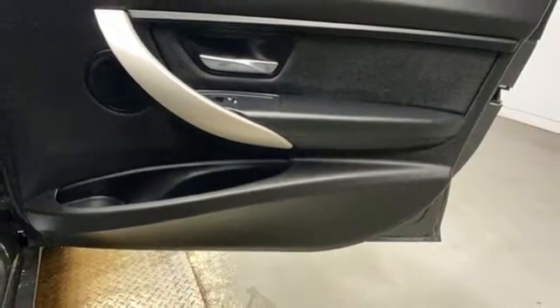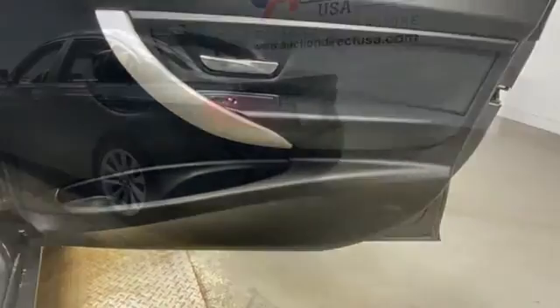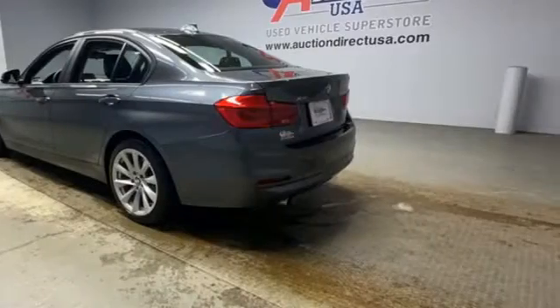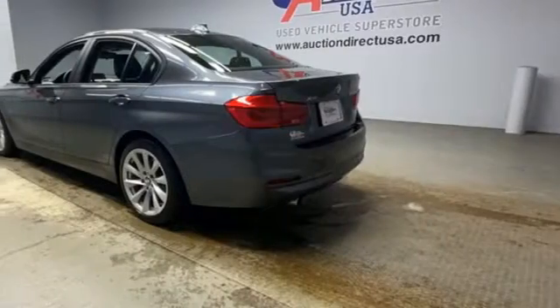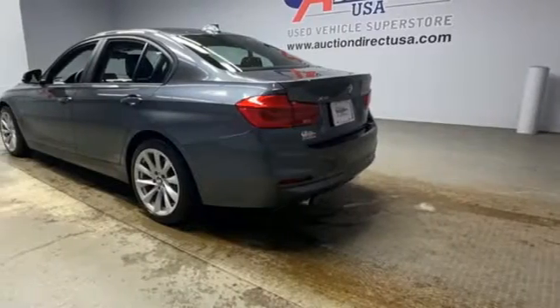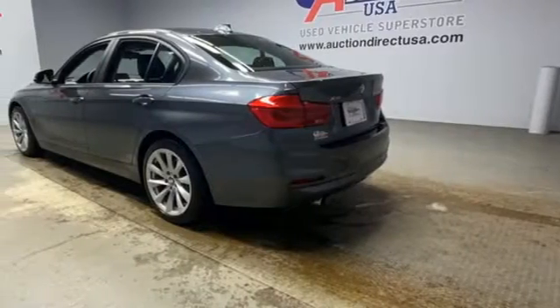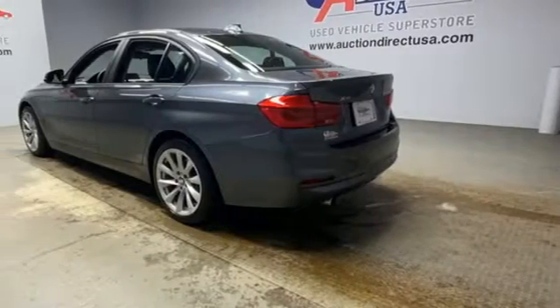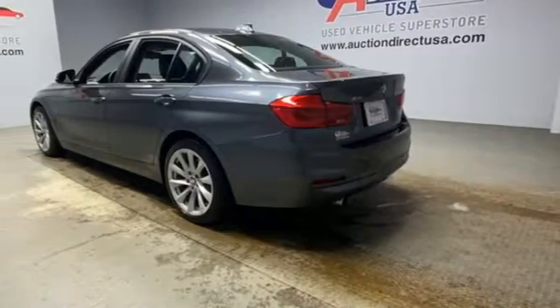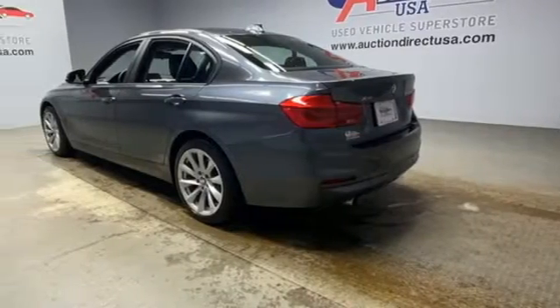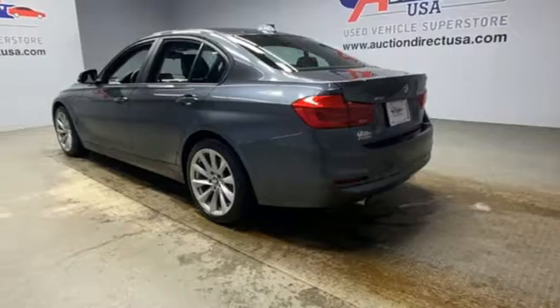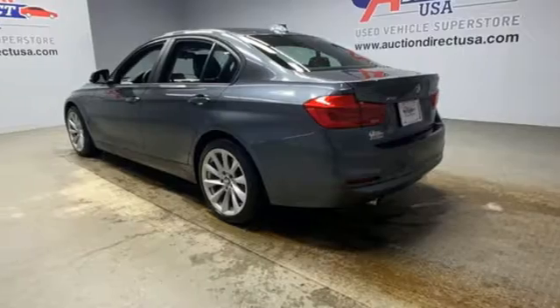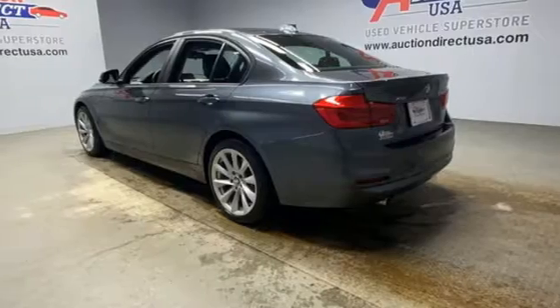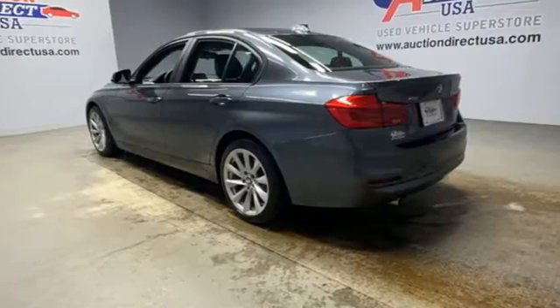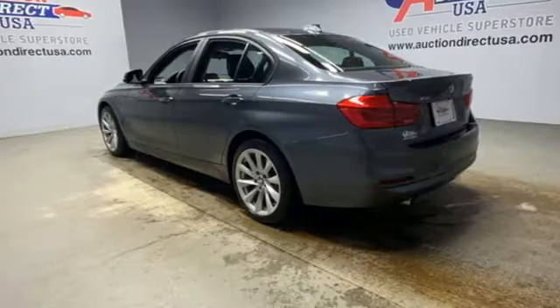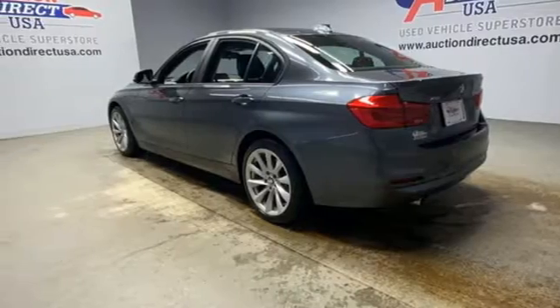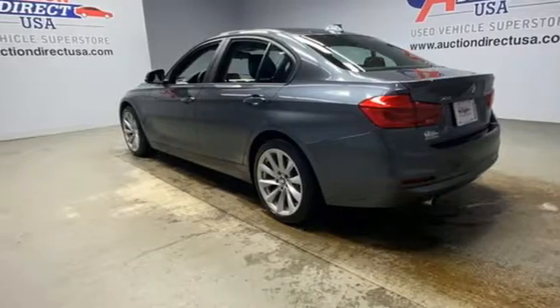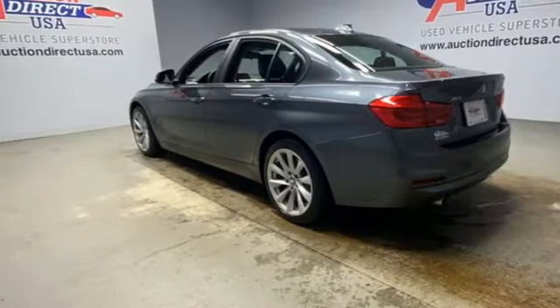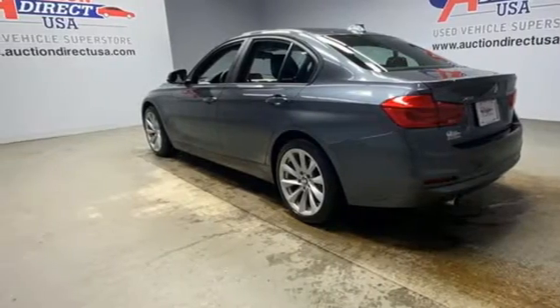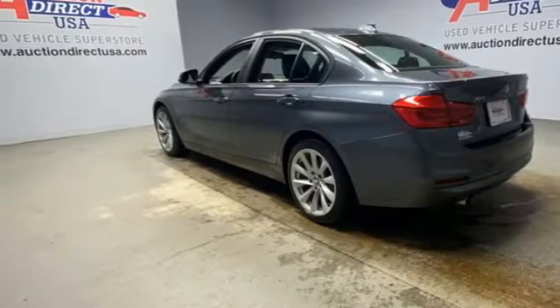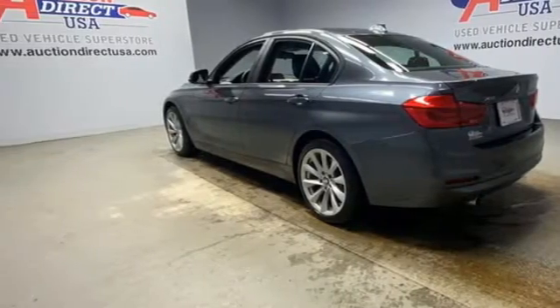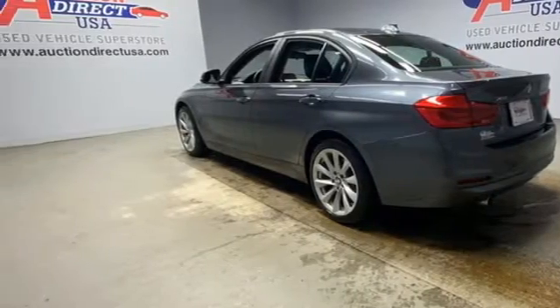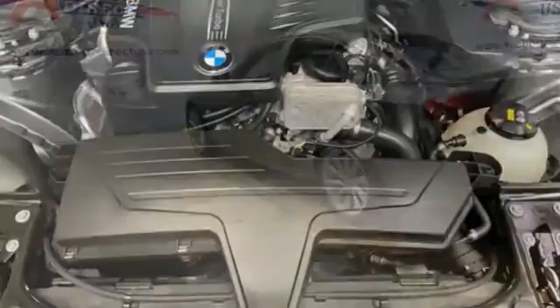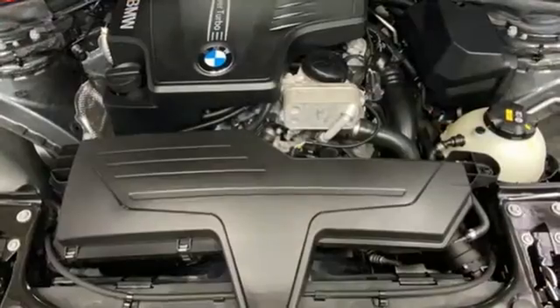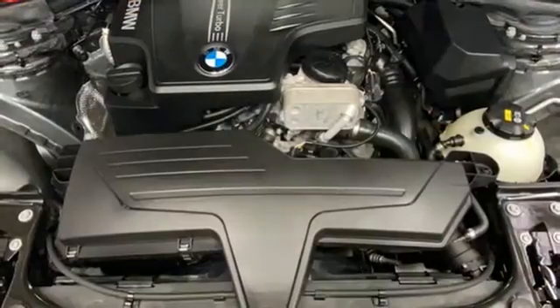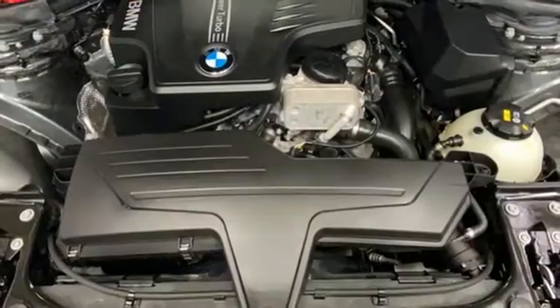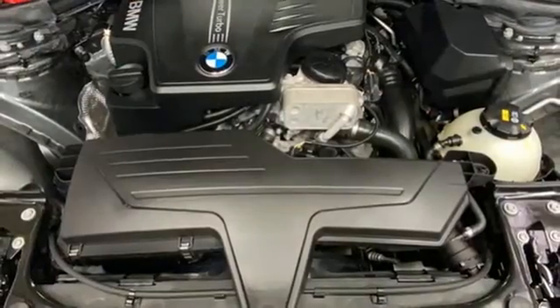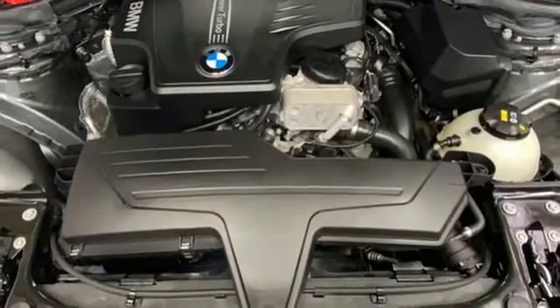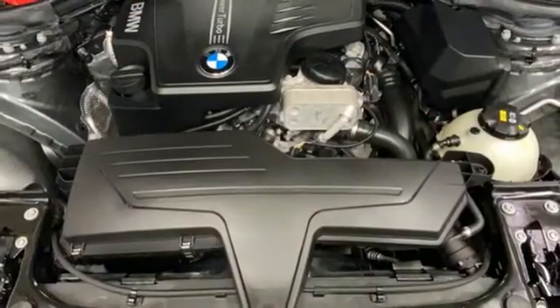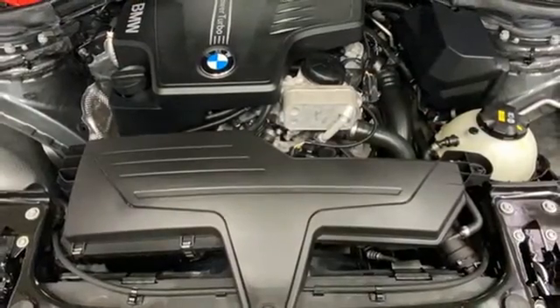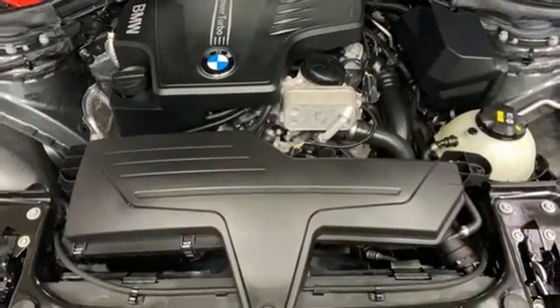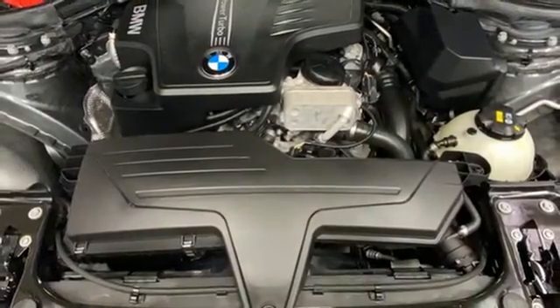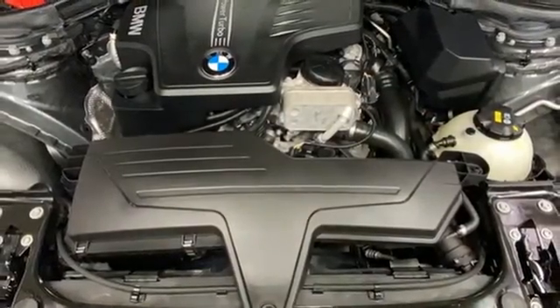Gas pressurized shocks, external memory control, leather steering wheel, and automatic transmission.